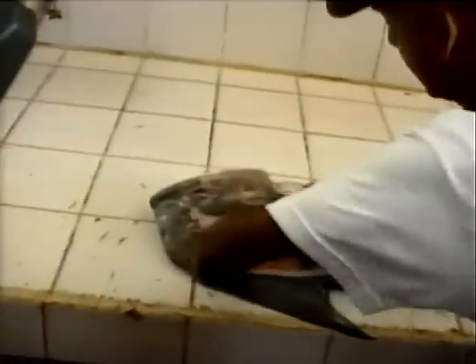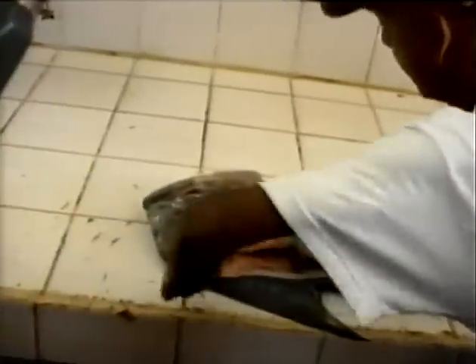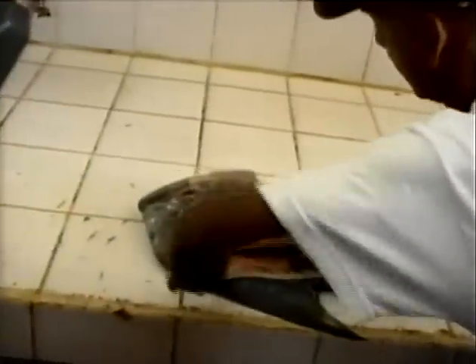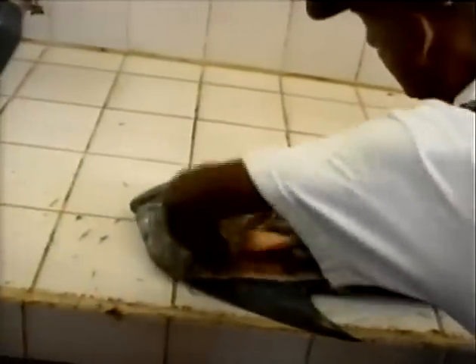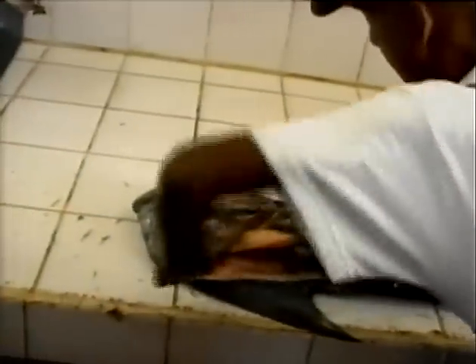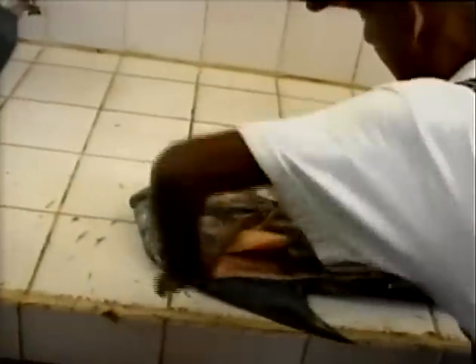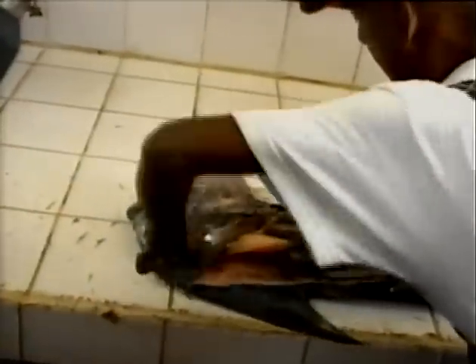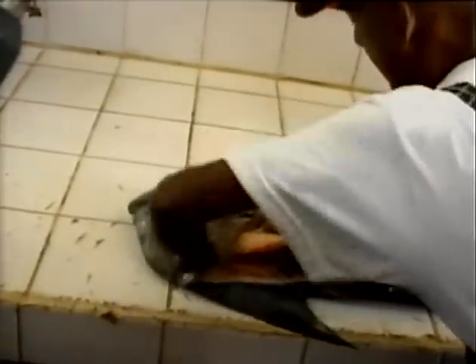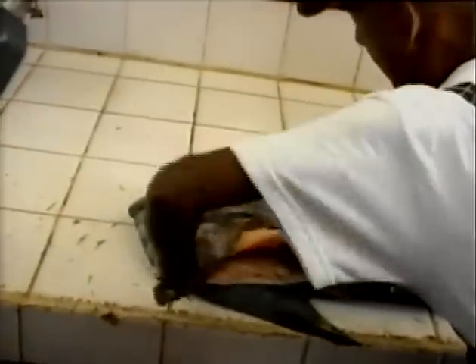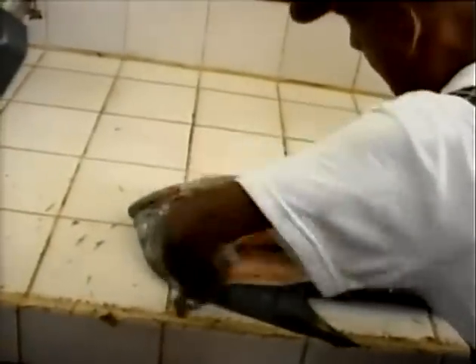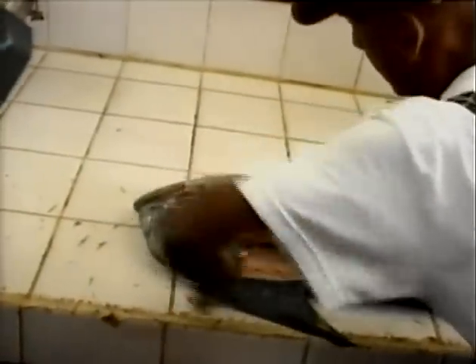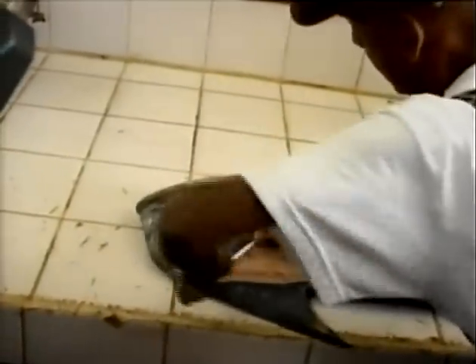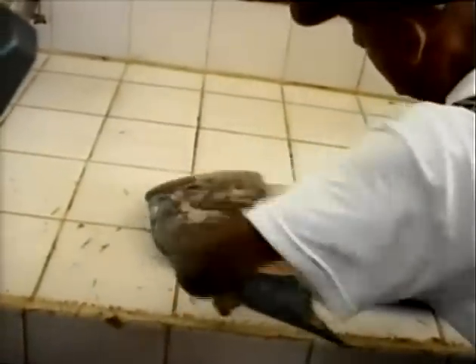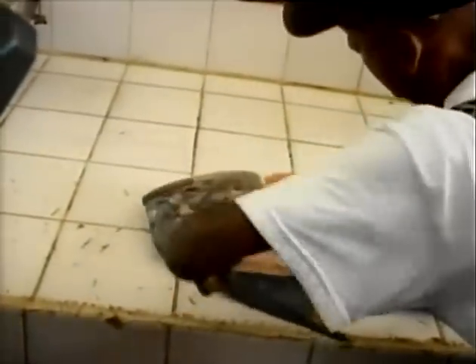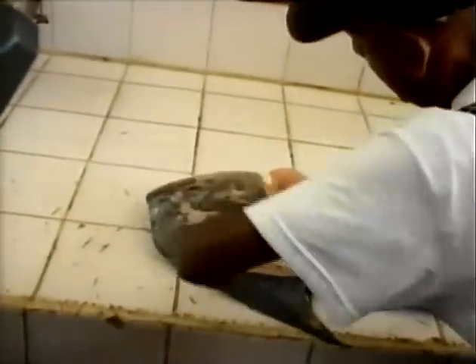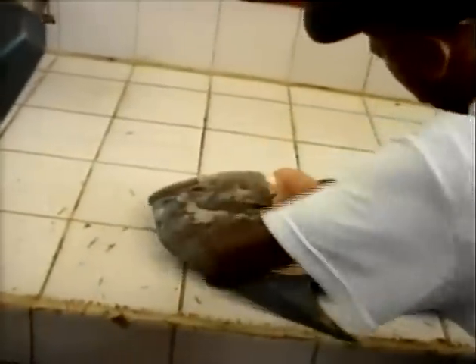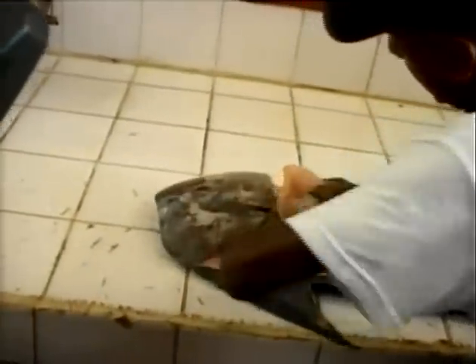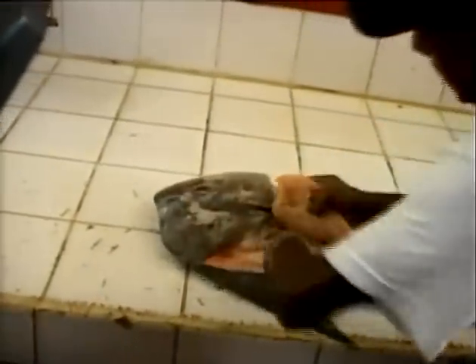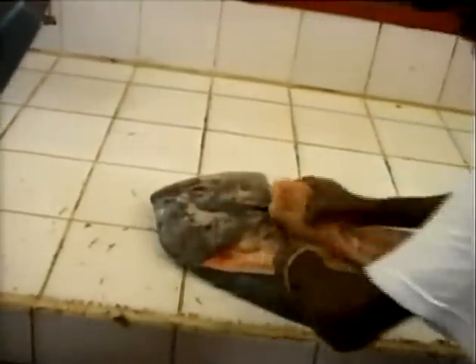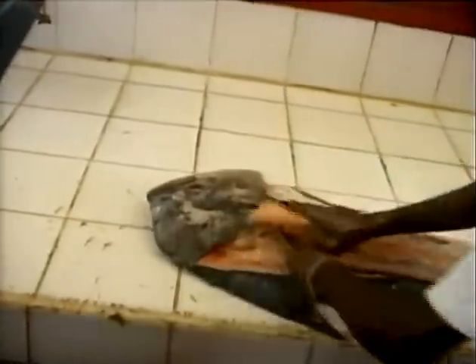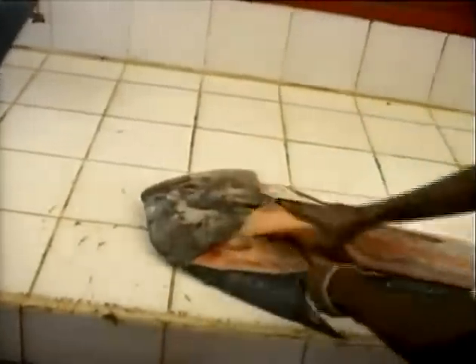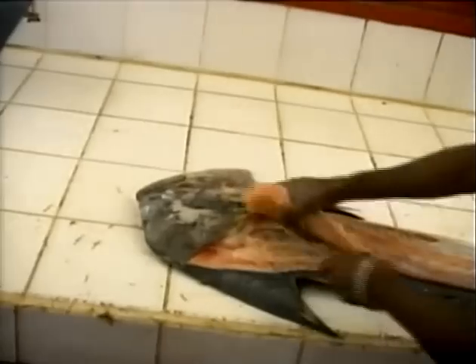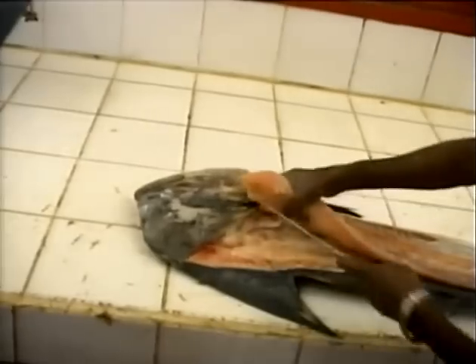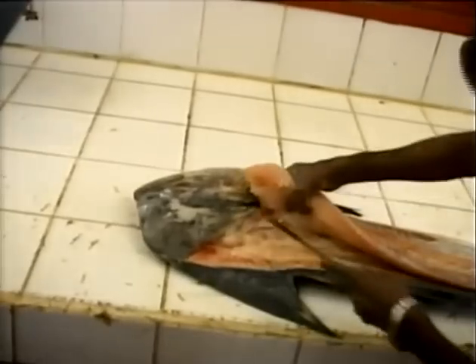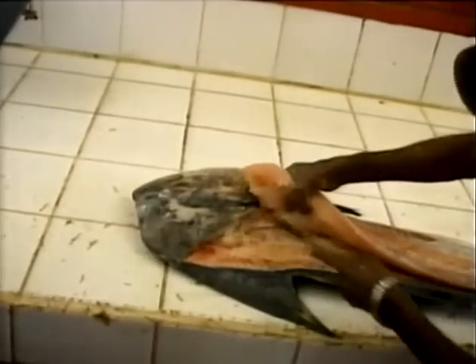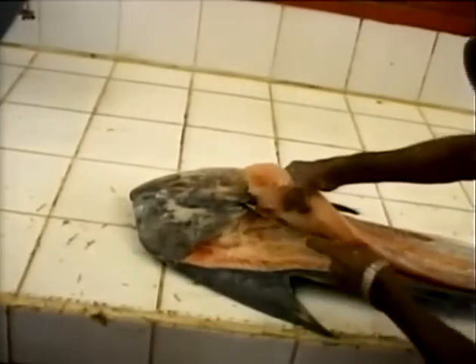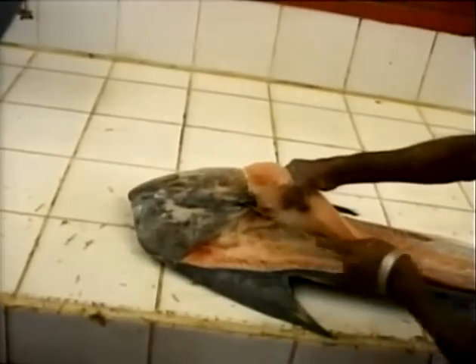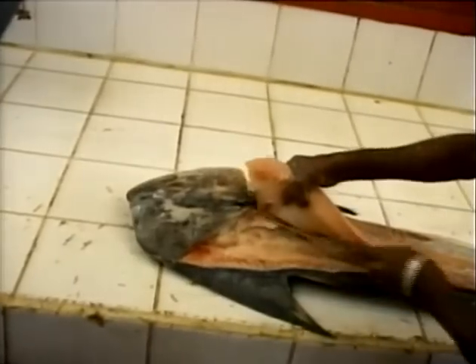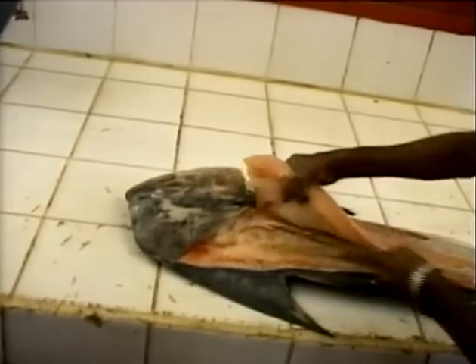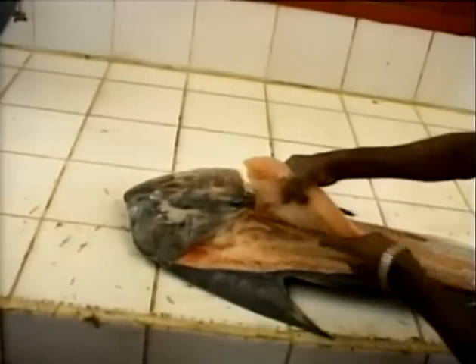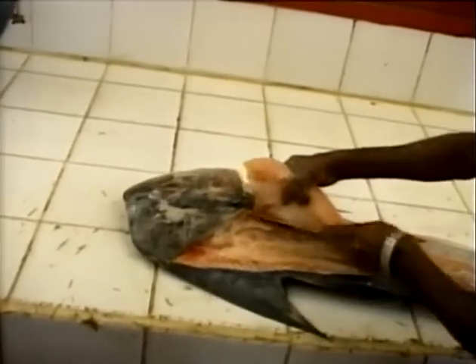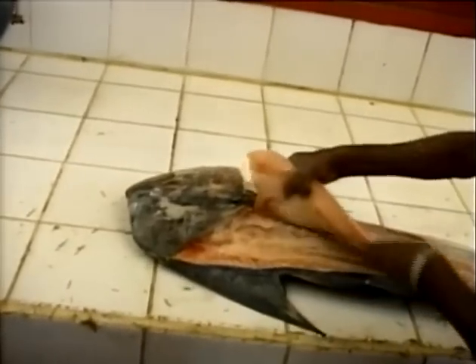Facilitator of the program, Mr. Goldbin, gives a demonstration on the technique used to debone fish.